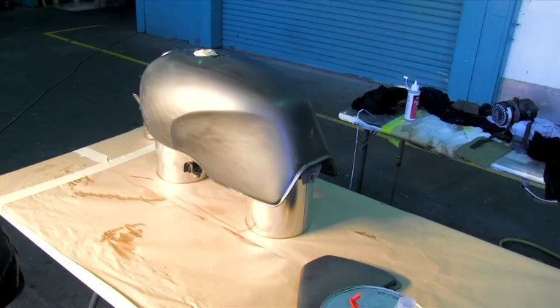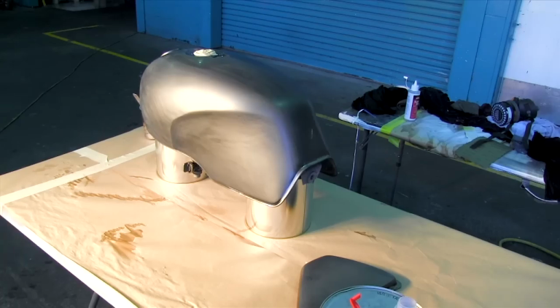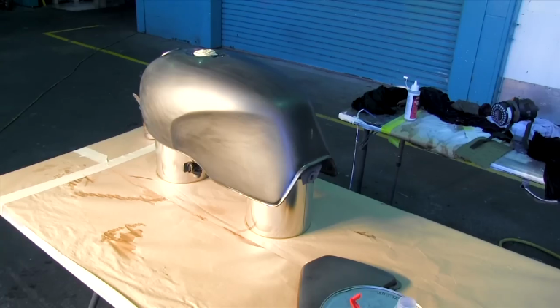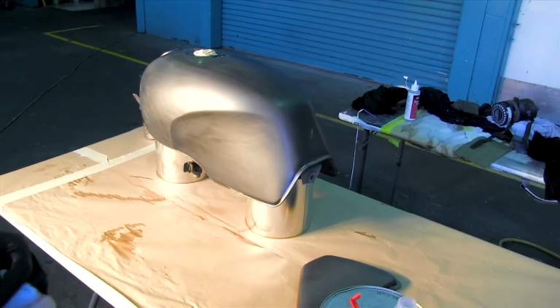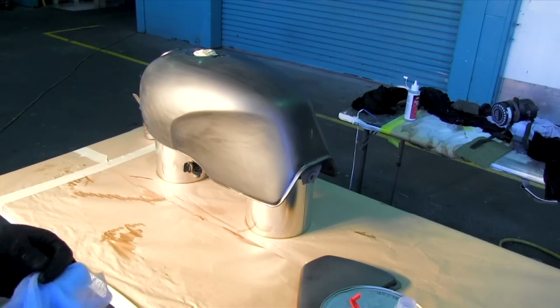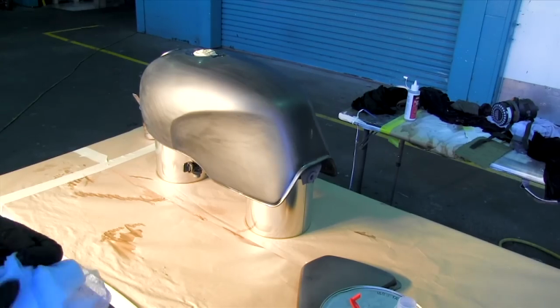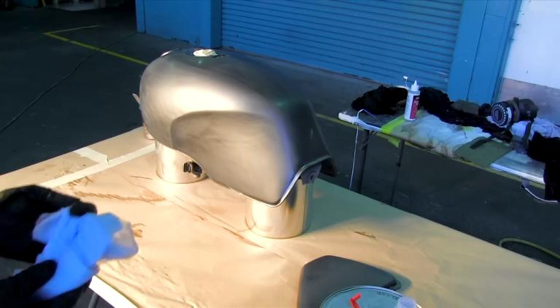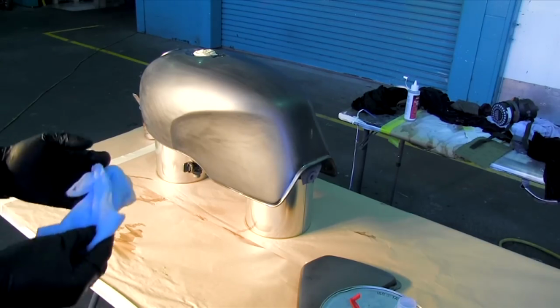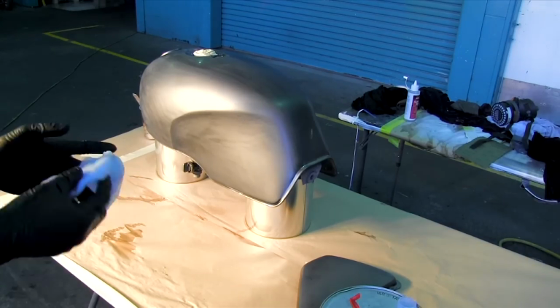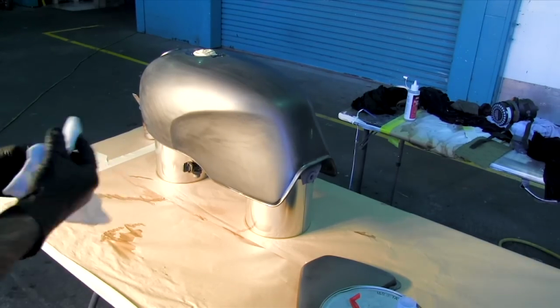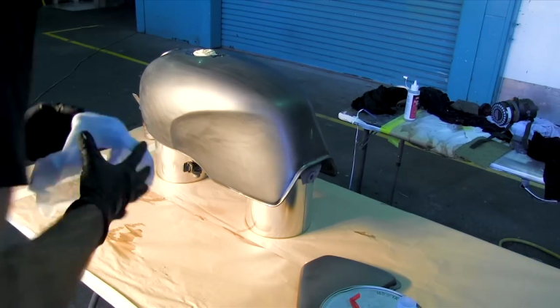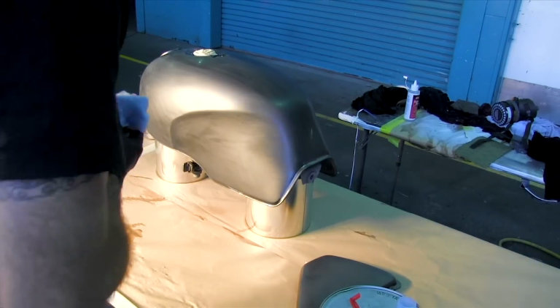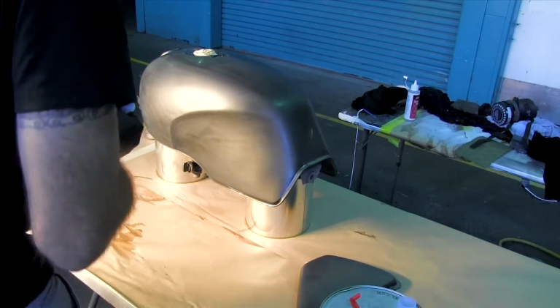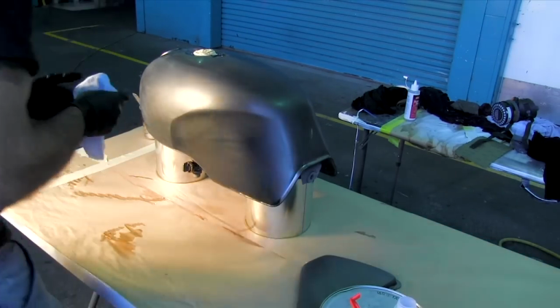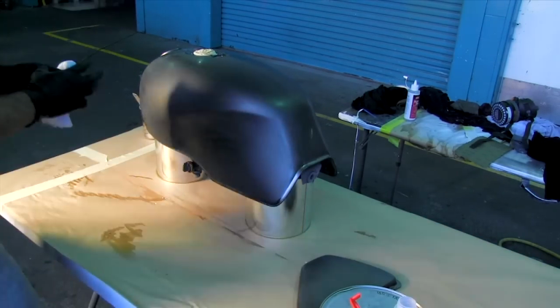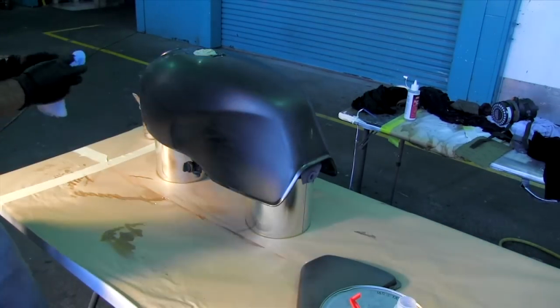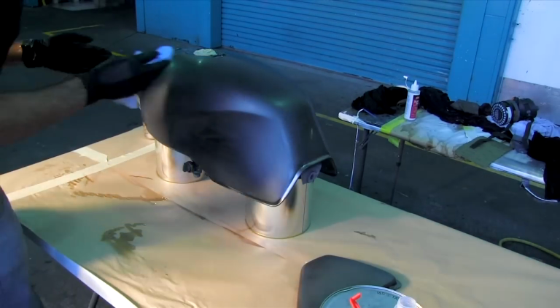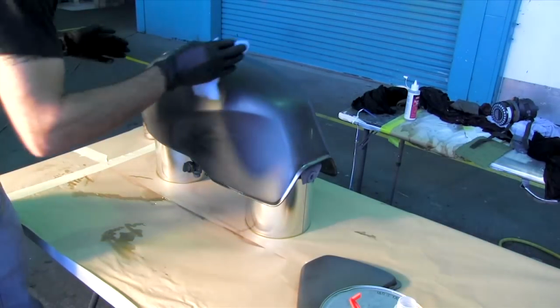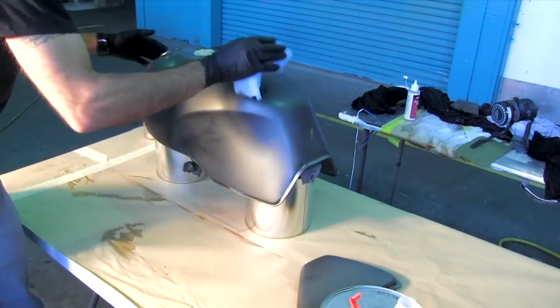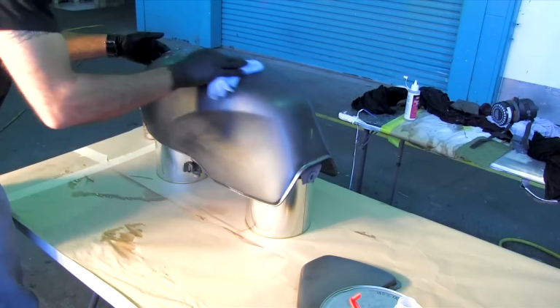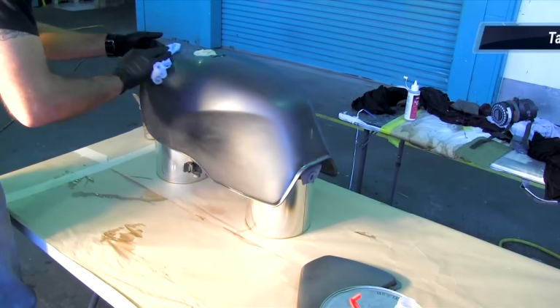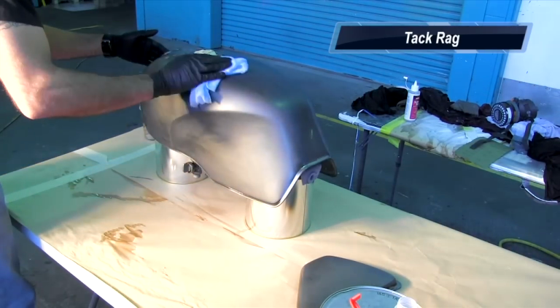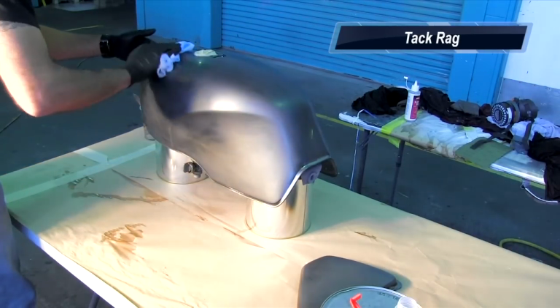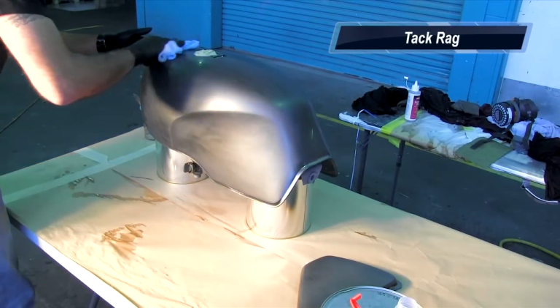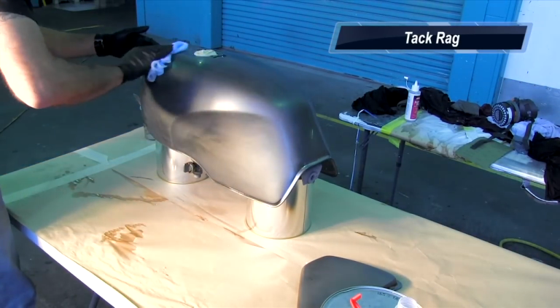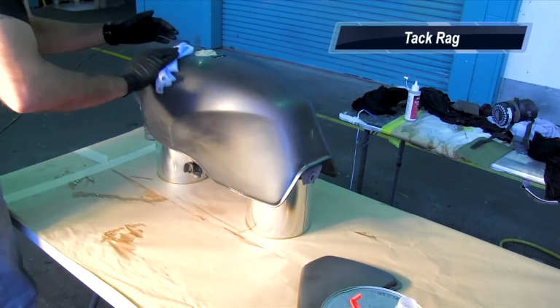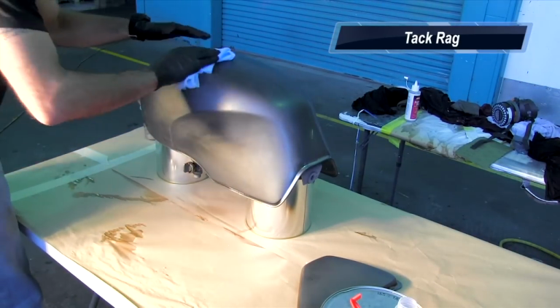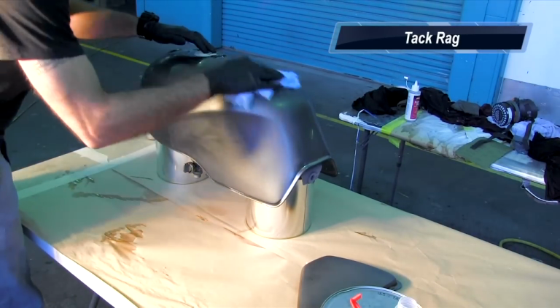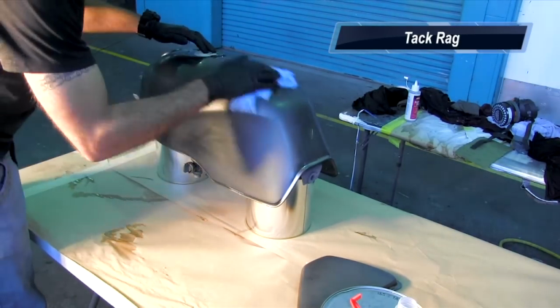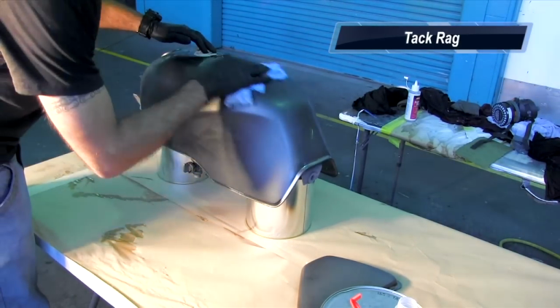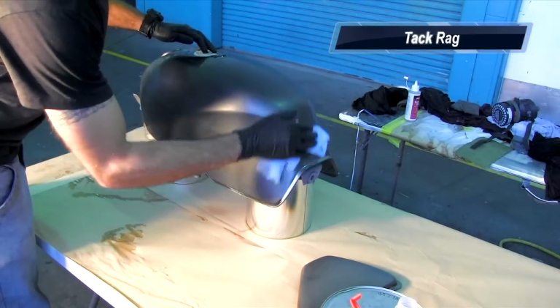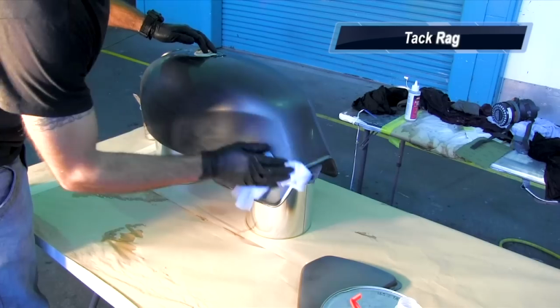Now I'm ready to paint my gold, but first I'm going to clean the area with some wax and grease remover. I've cleaned it, and now before I paint, I'm going to give it a light rub with tack rag.